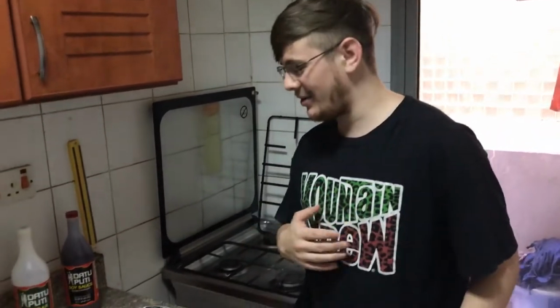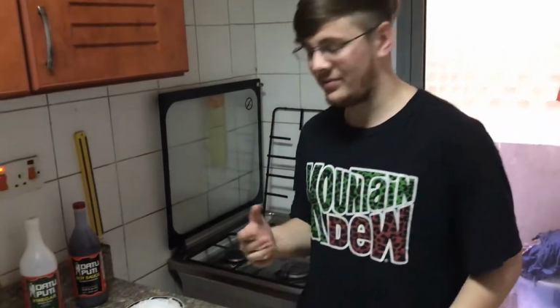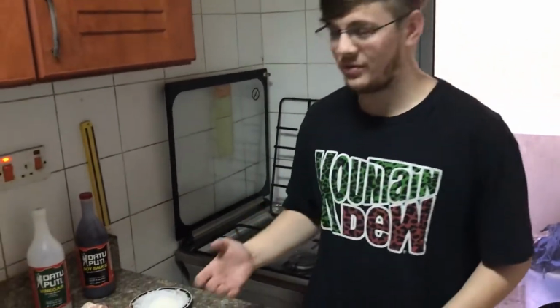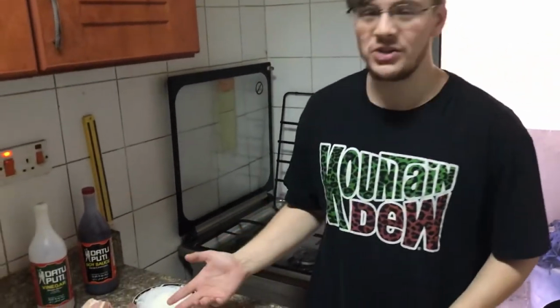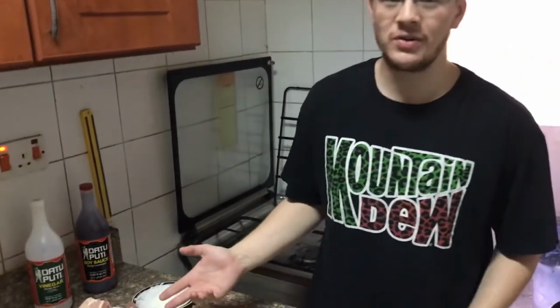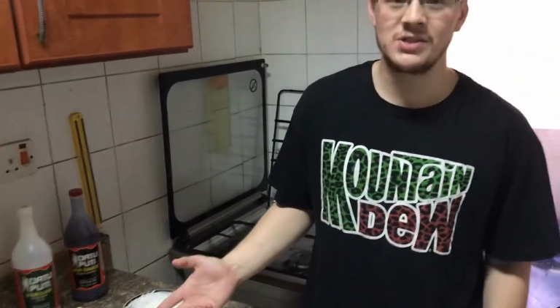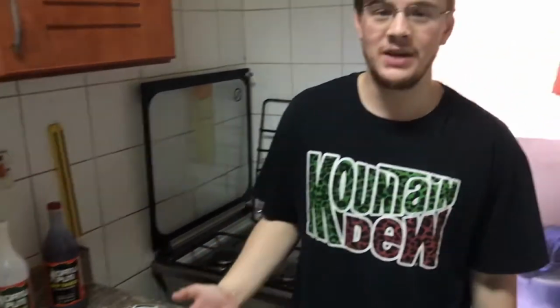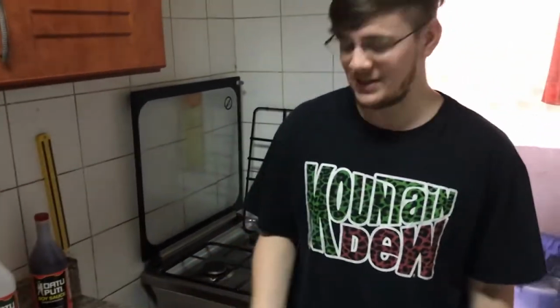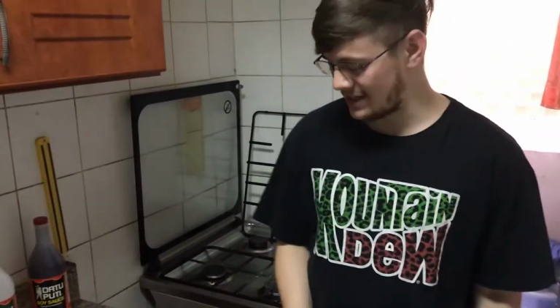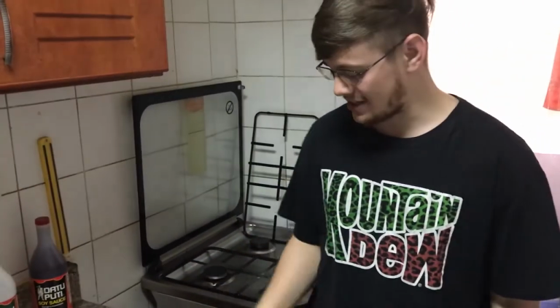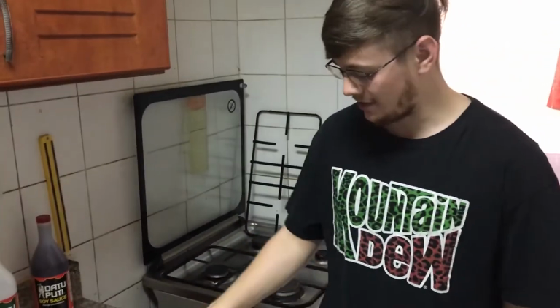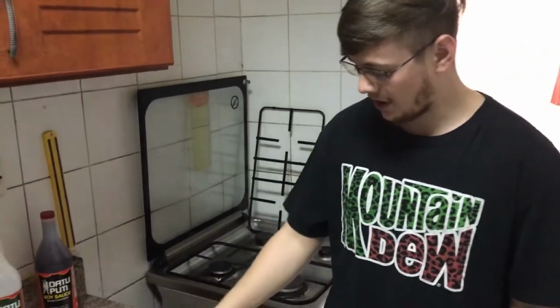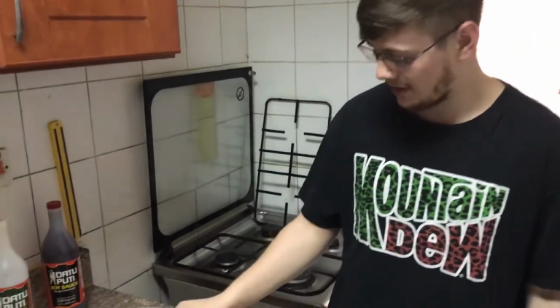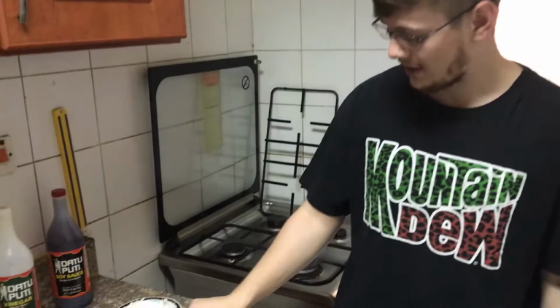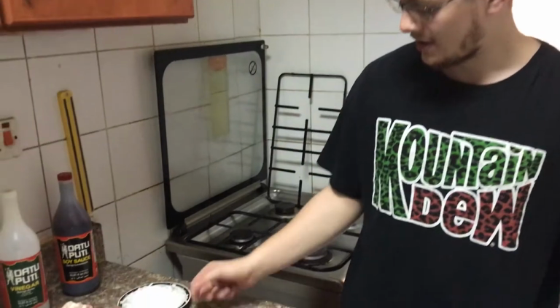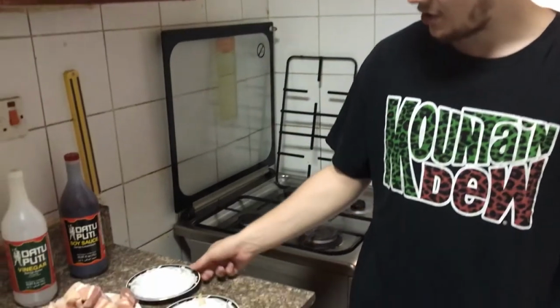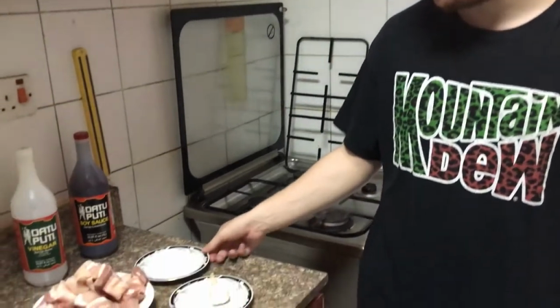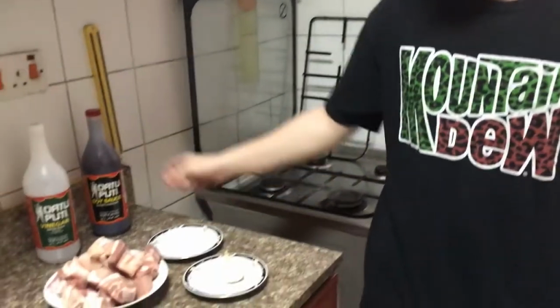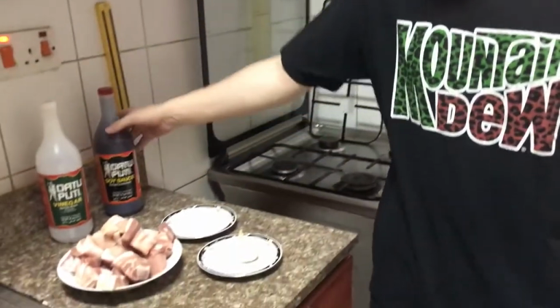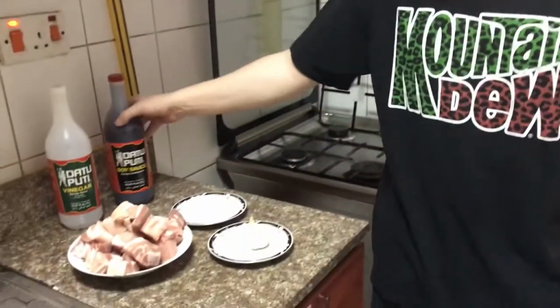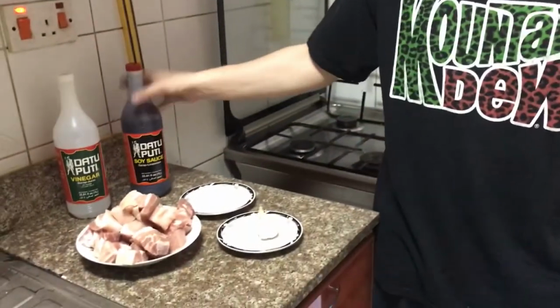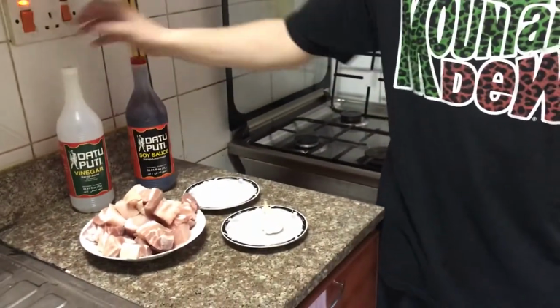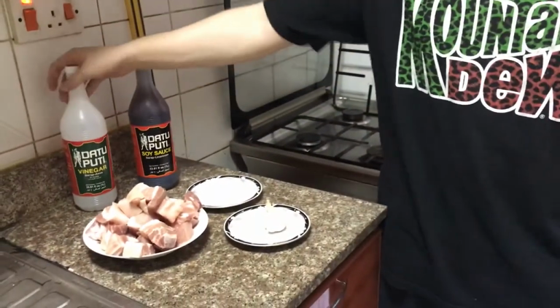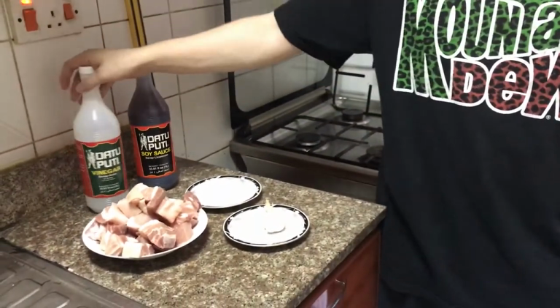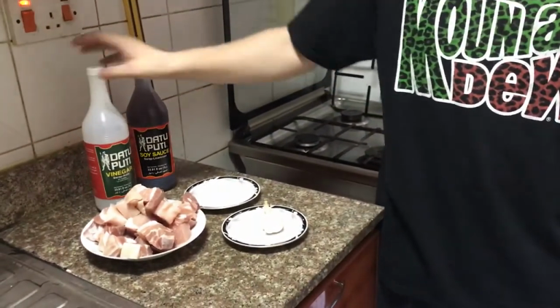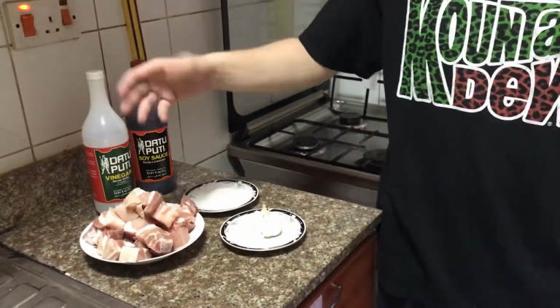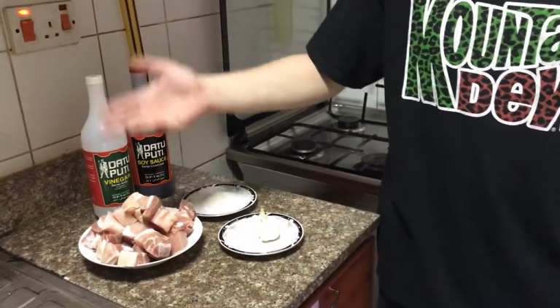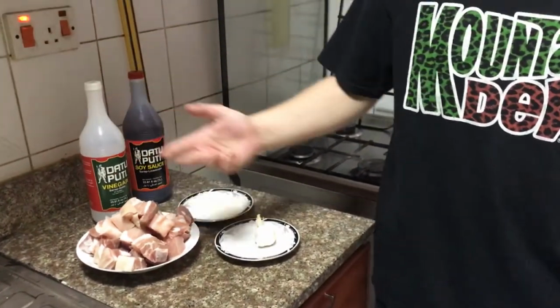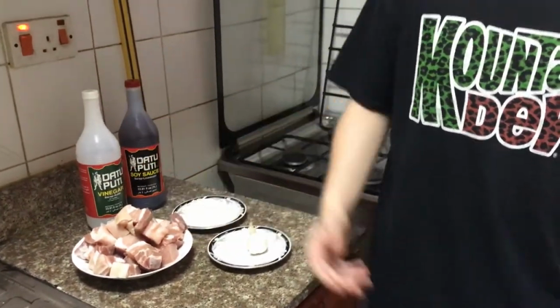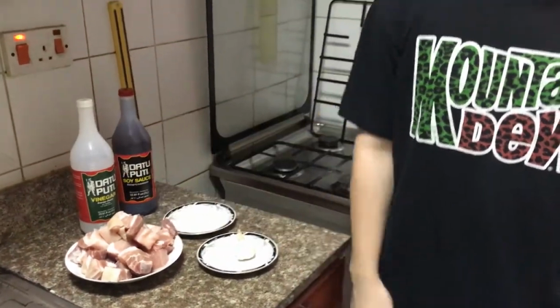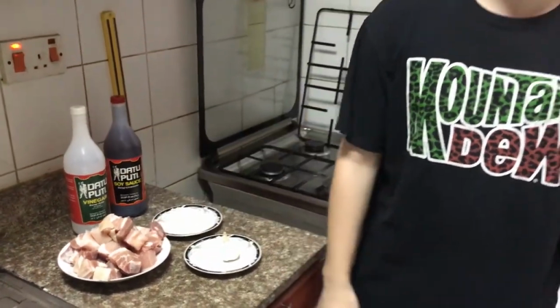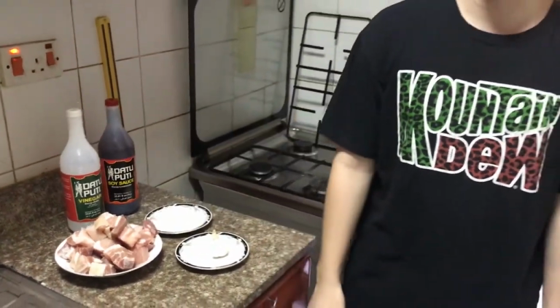The original recipe consists of garlic, sugar, soy sauce, vinegar, and some actual pork belly.